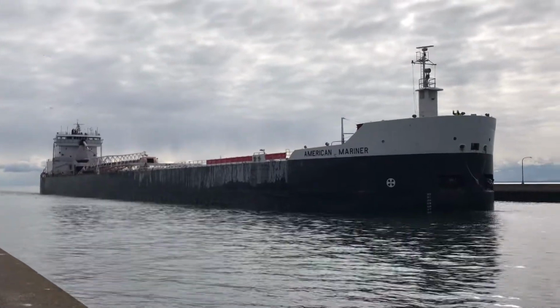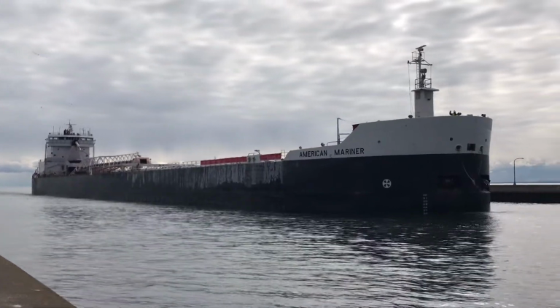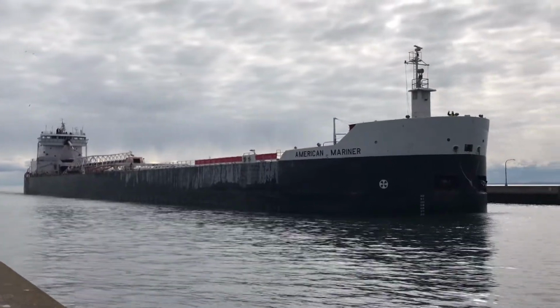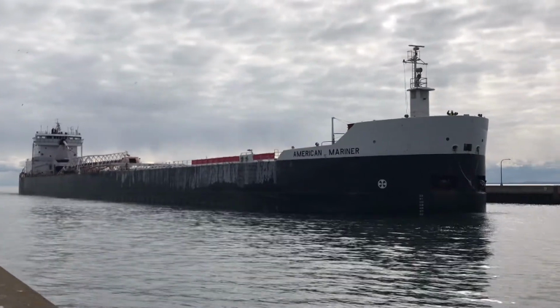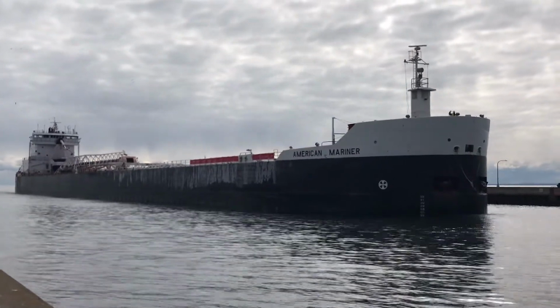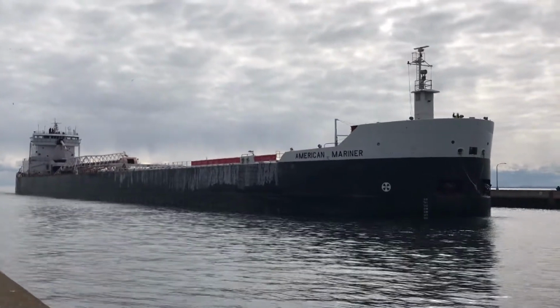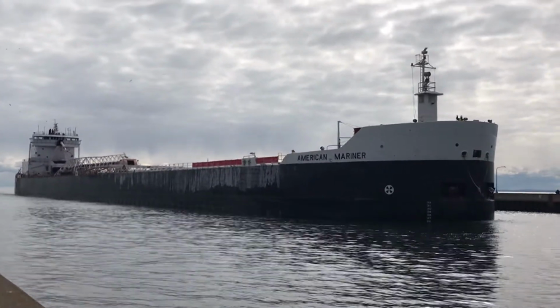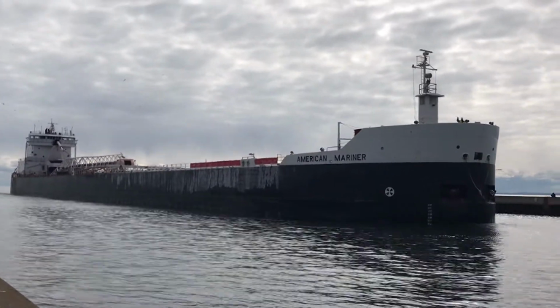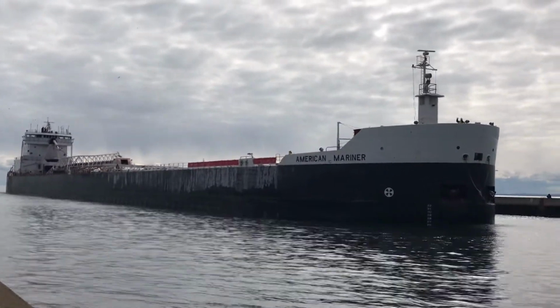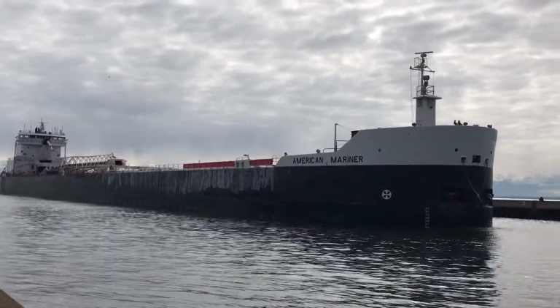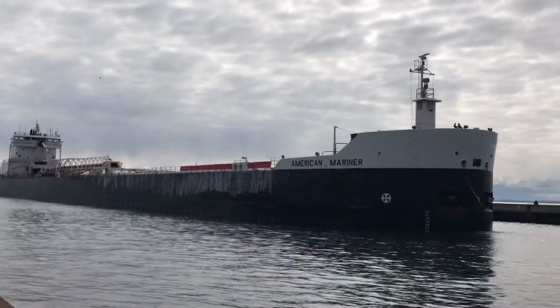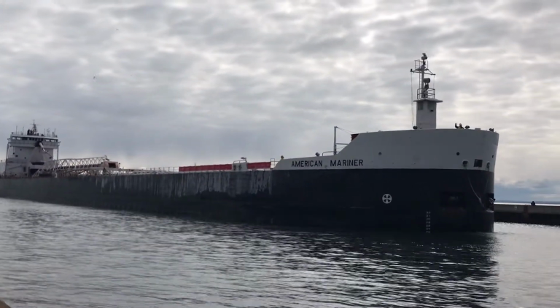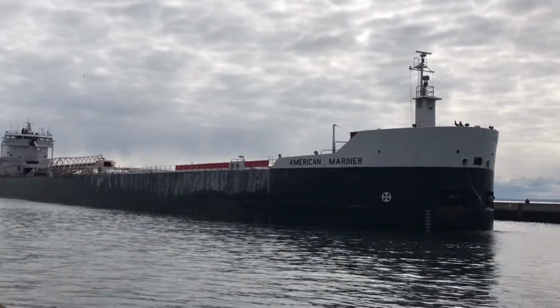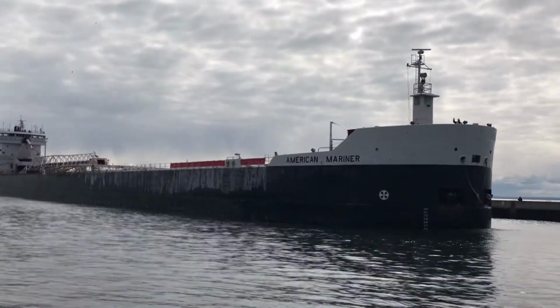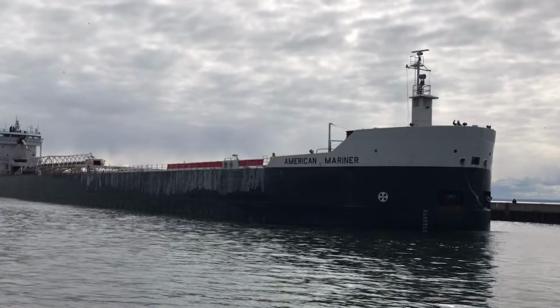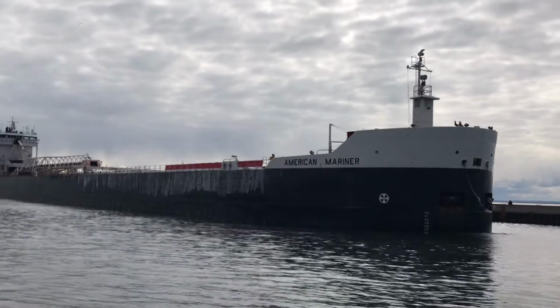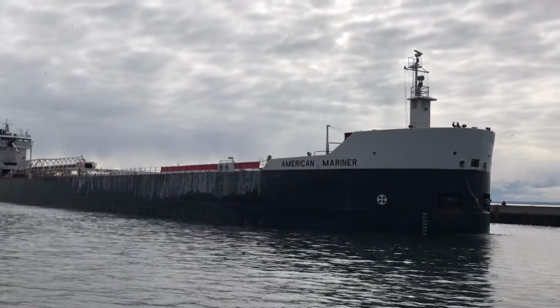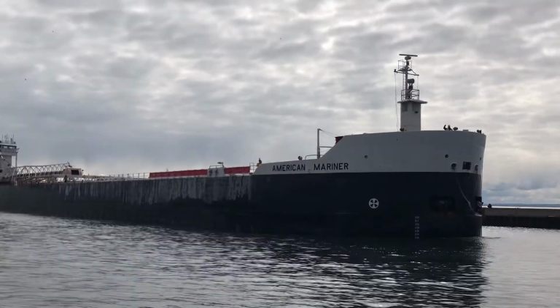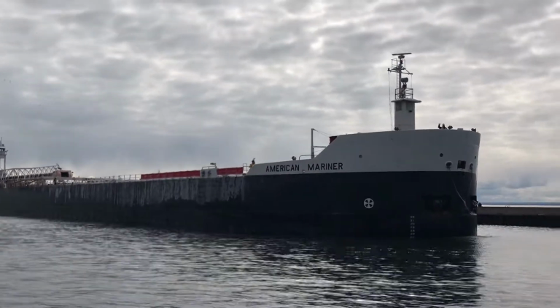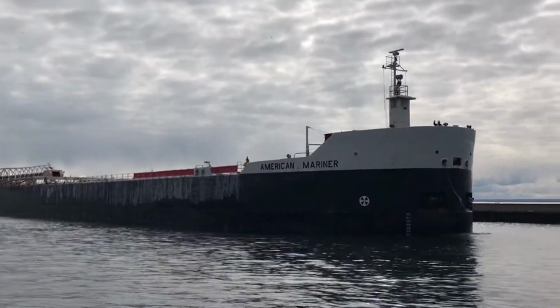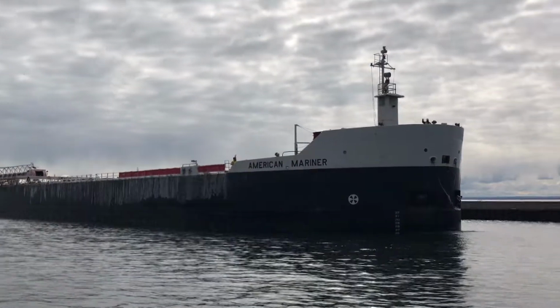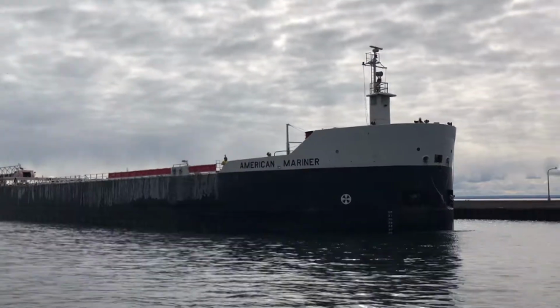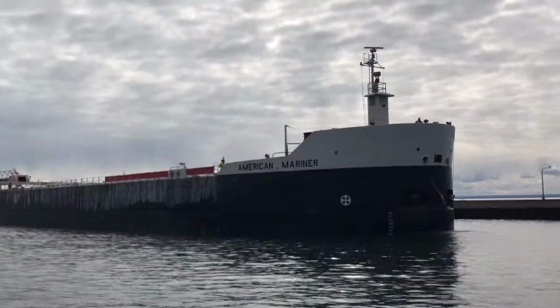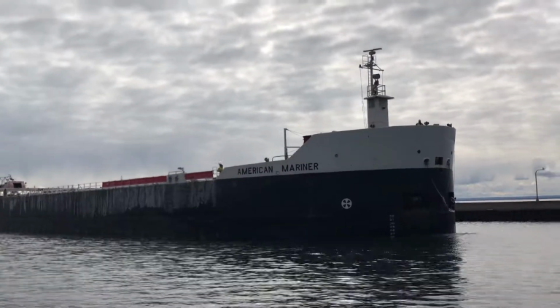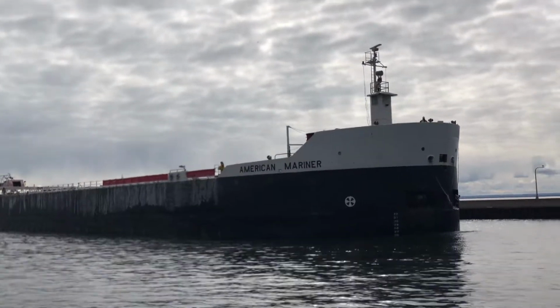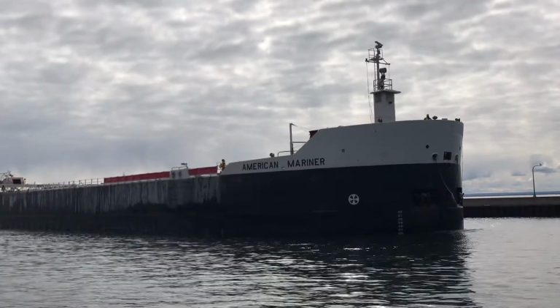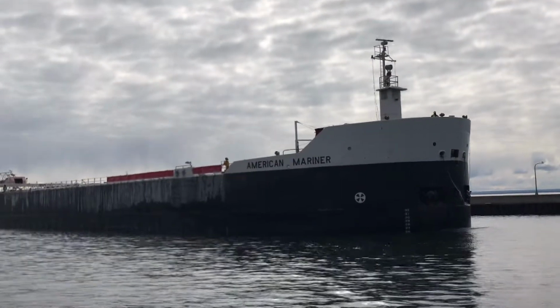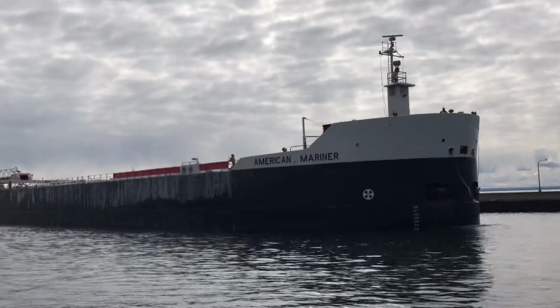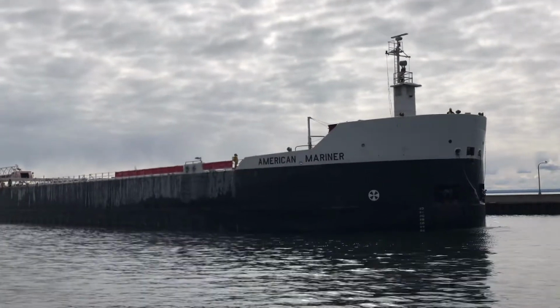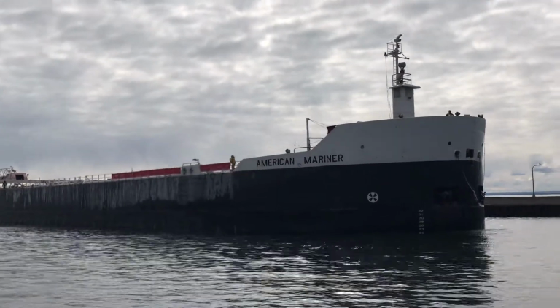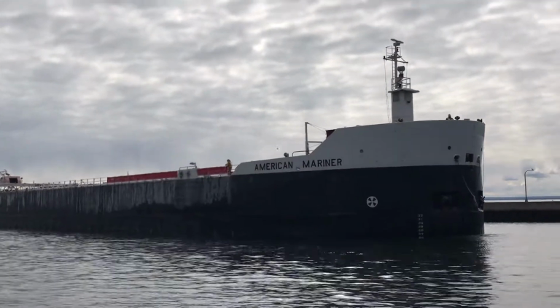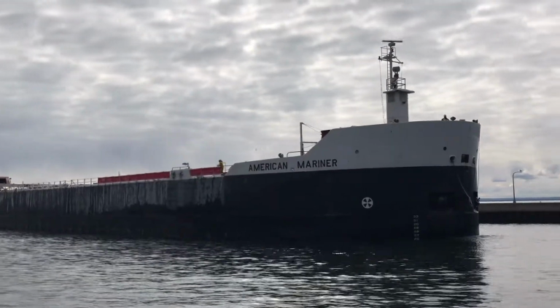What you just heard was one long and two short blasts. It is the most common of ship signal exchanges, known as the Captain's Salute.